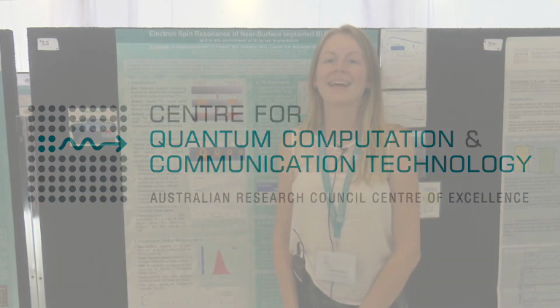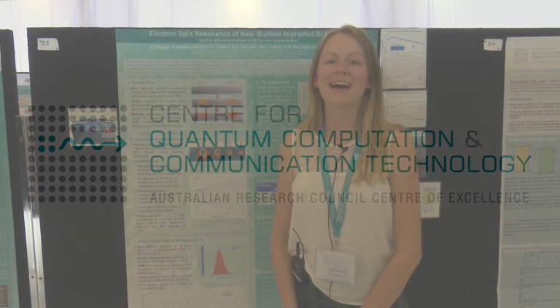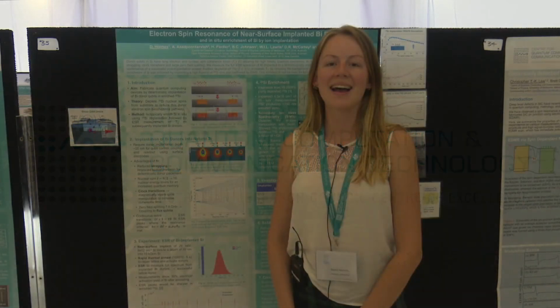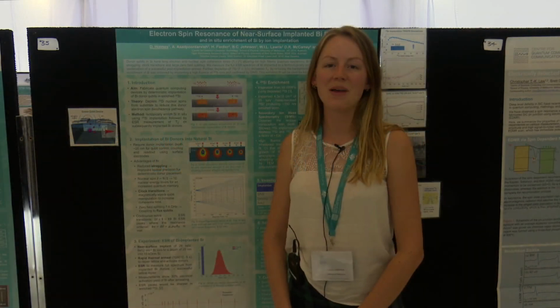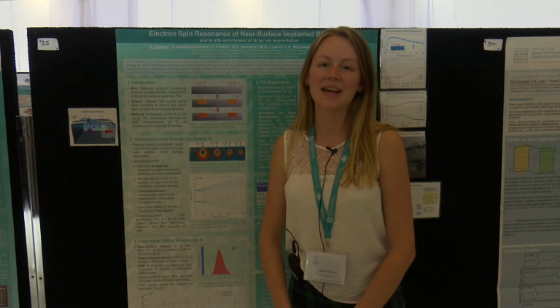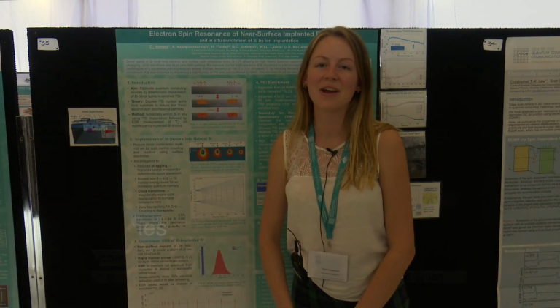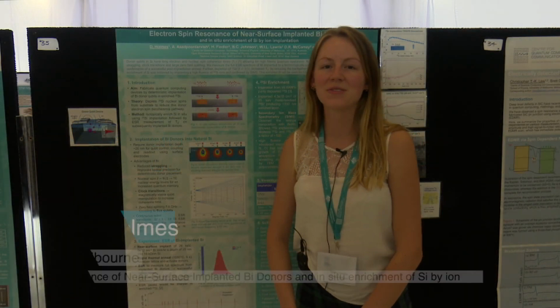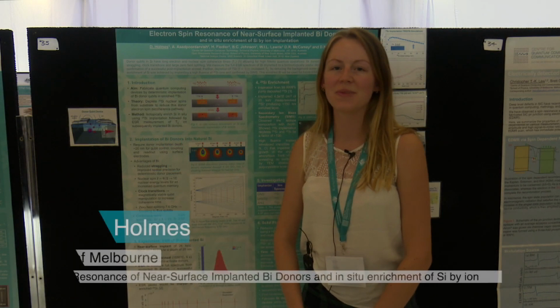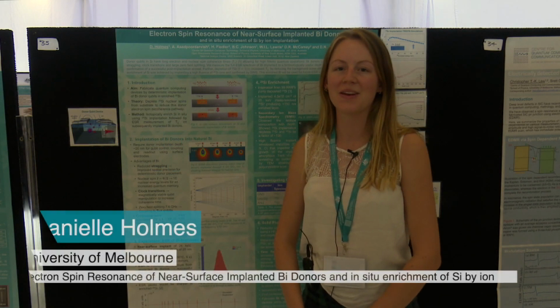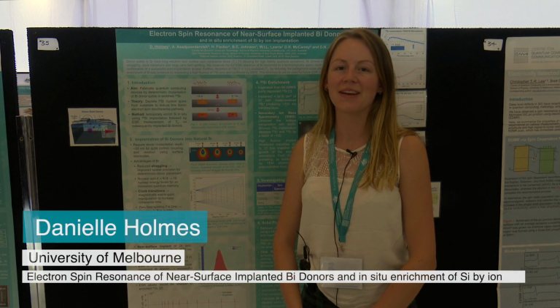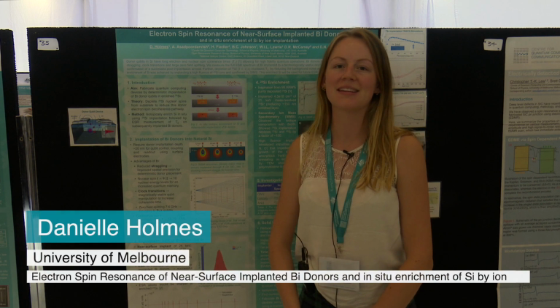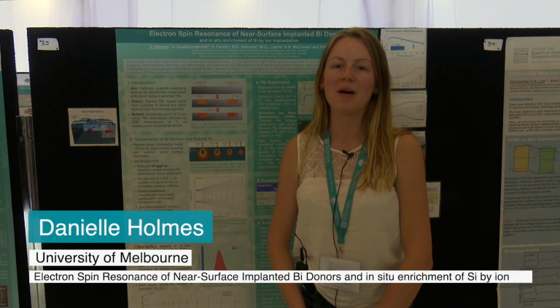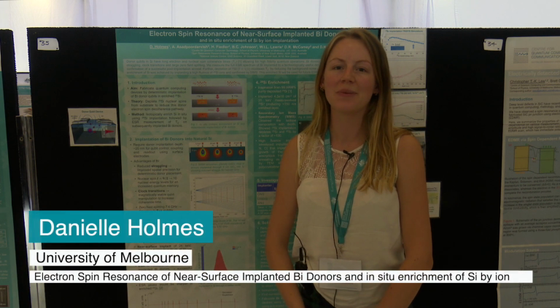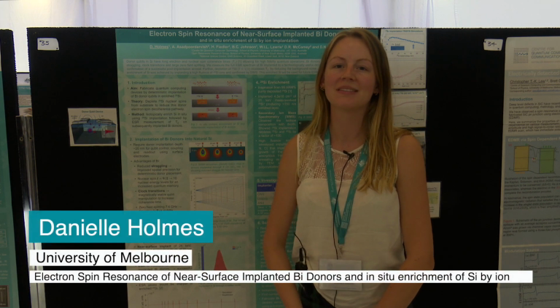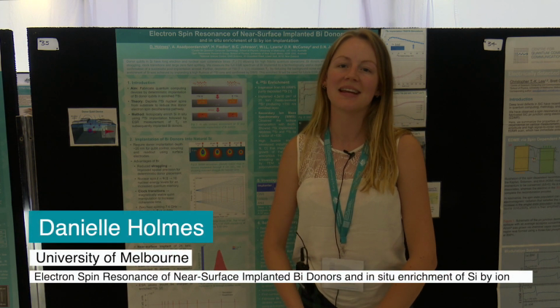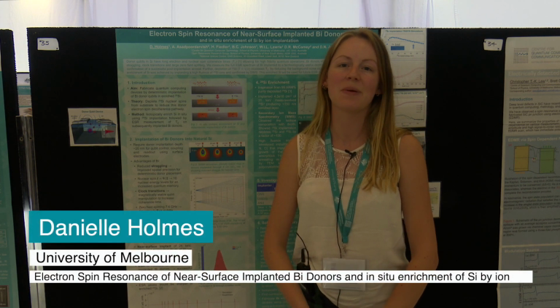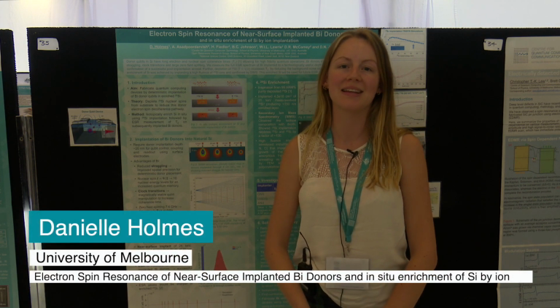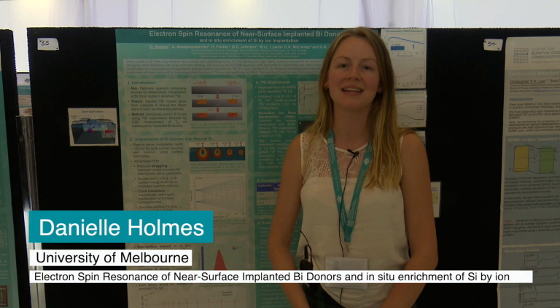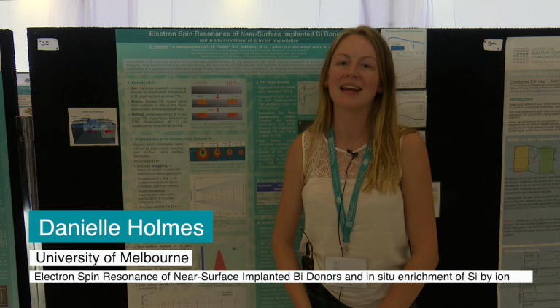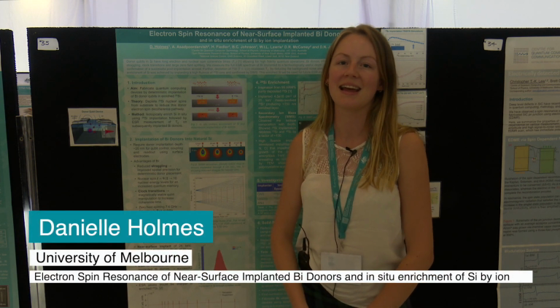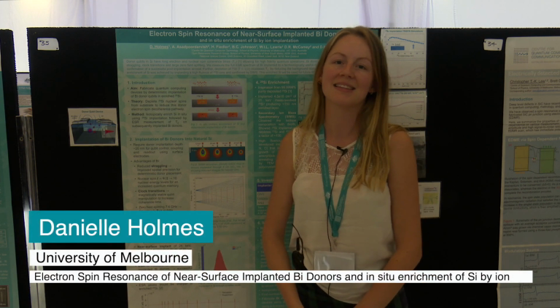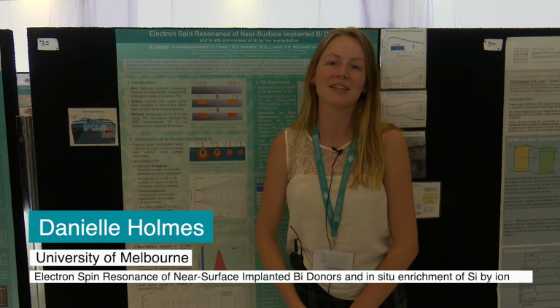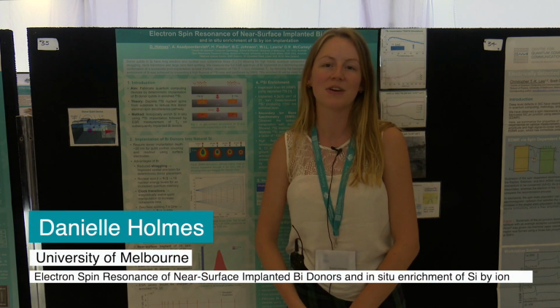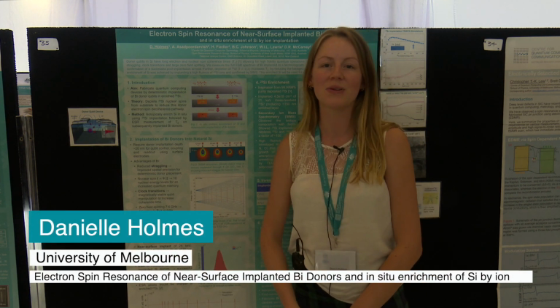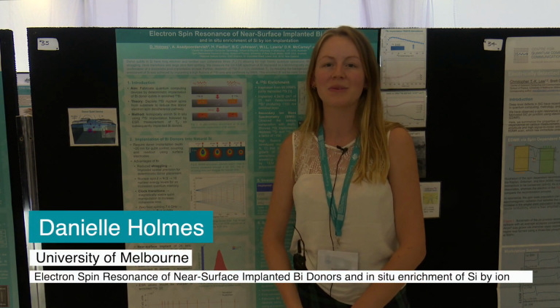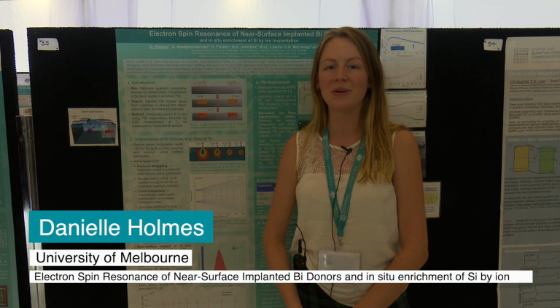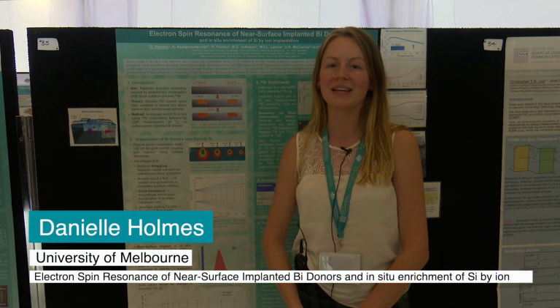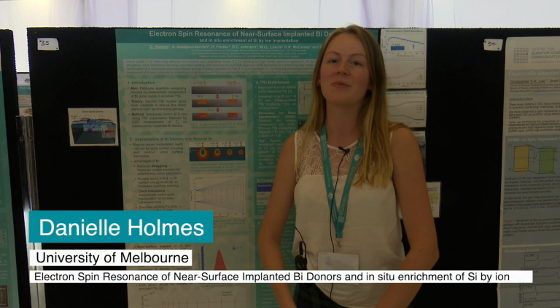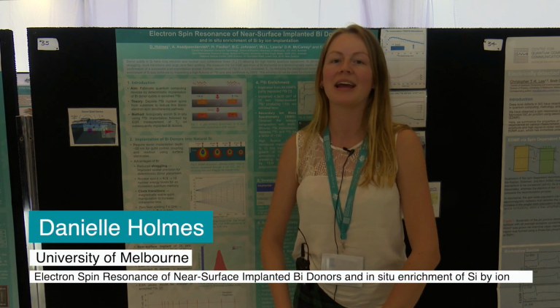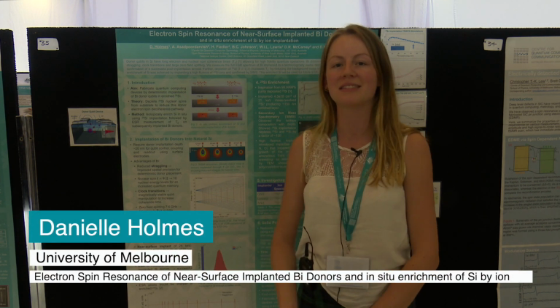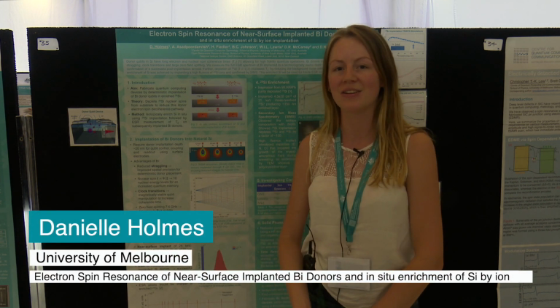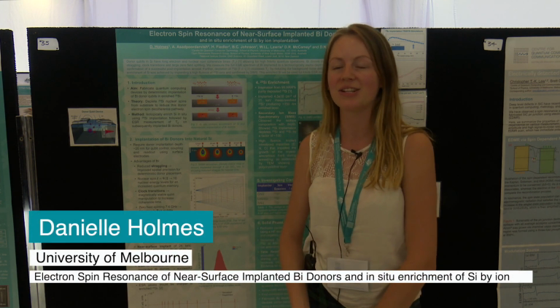Hi, I'm Dani Holmes from the University of Melbourne, studying a PhD in the Centre for Quantum Computing and Communication Technology.